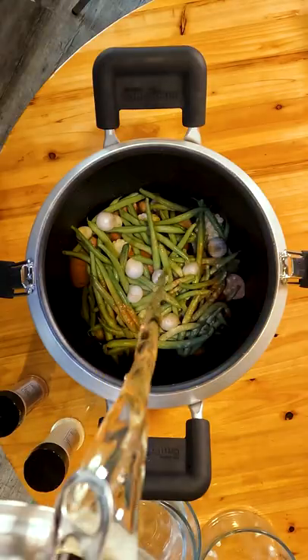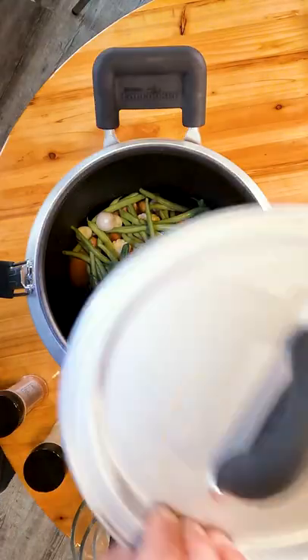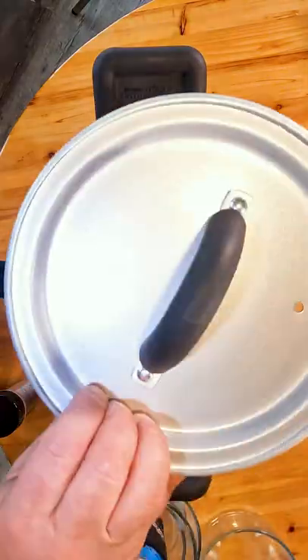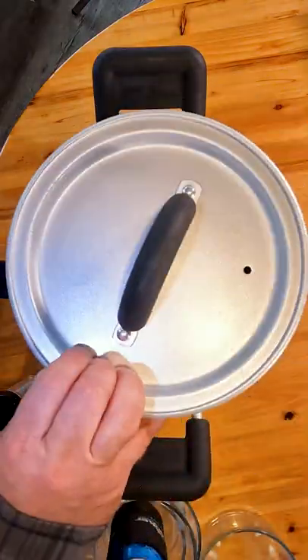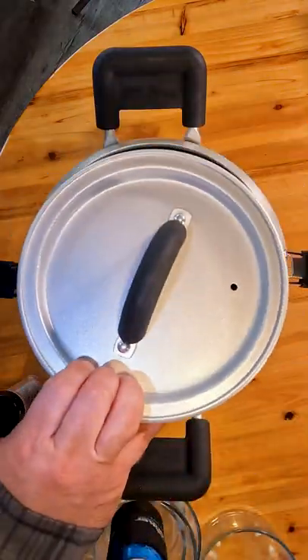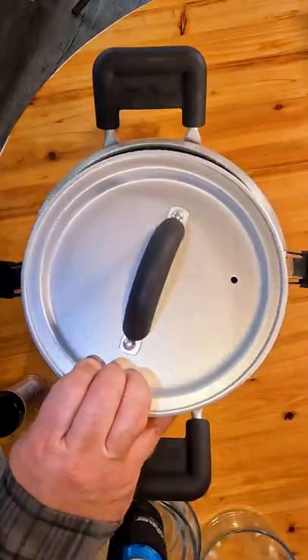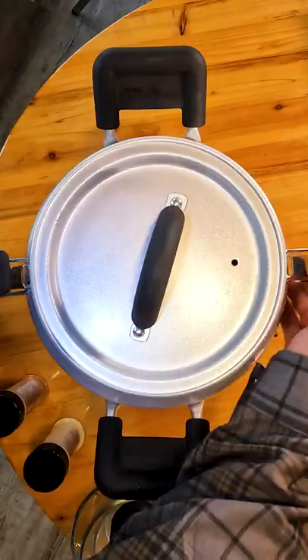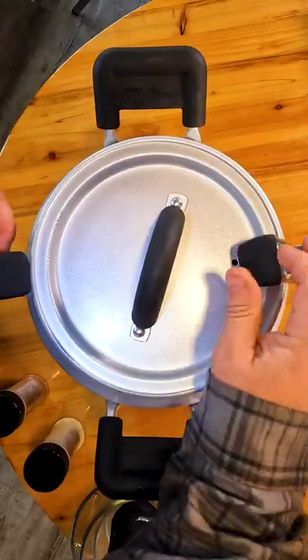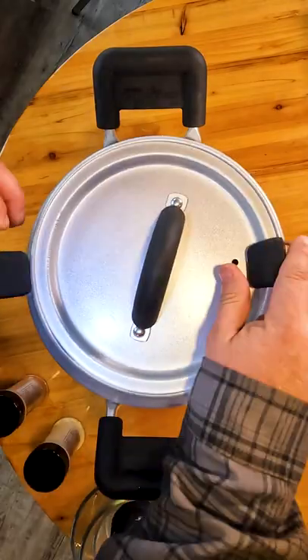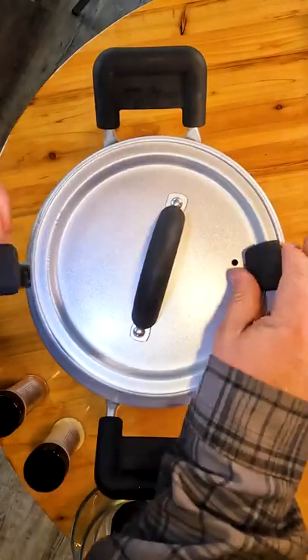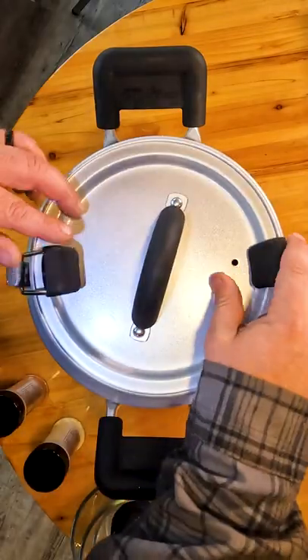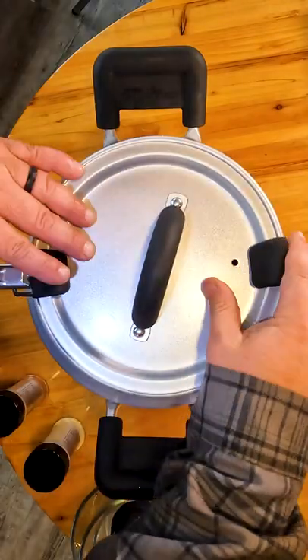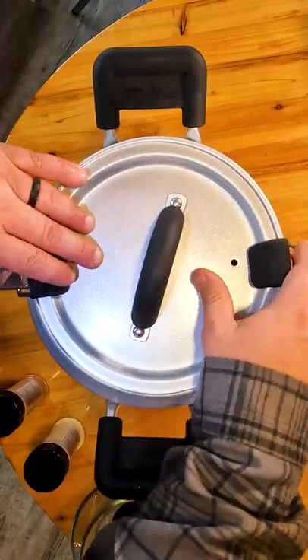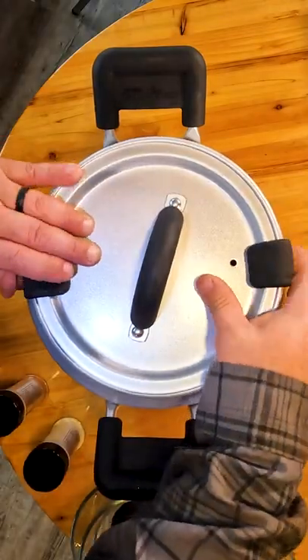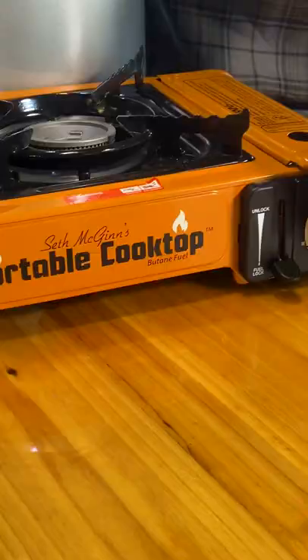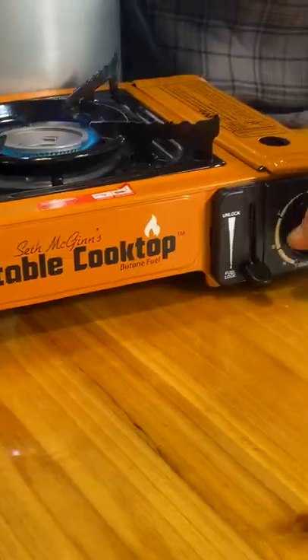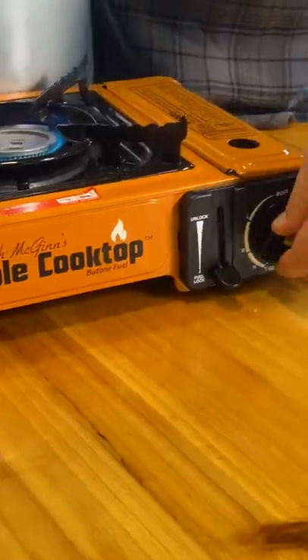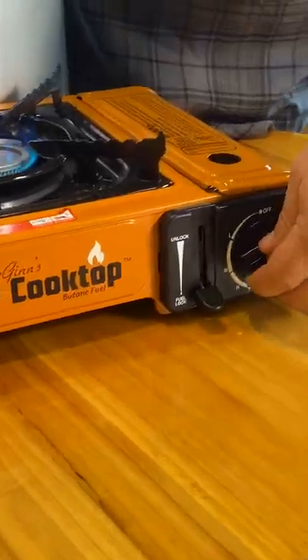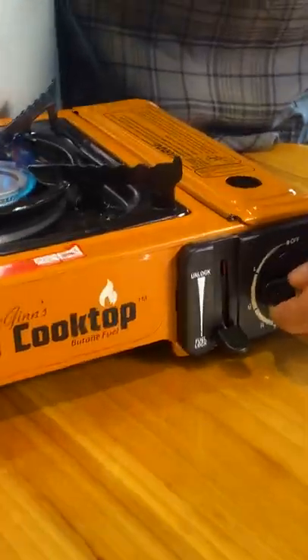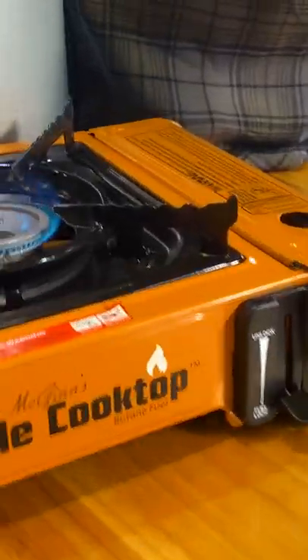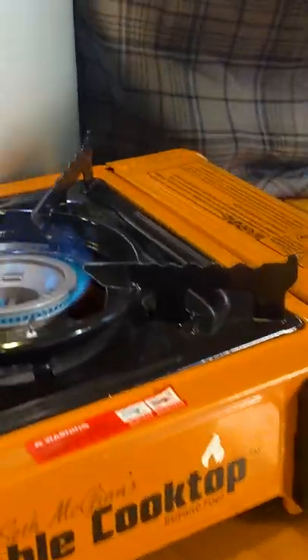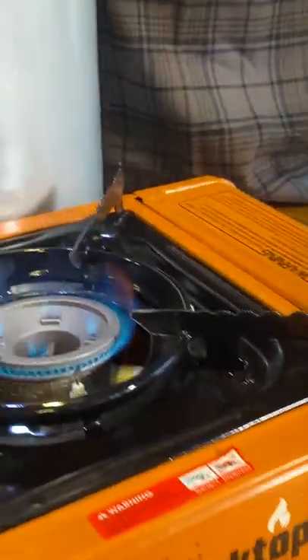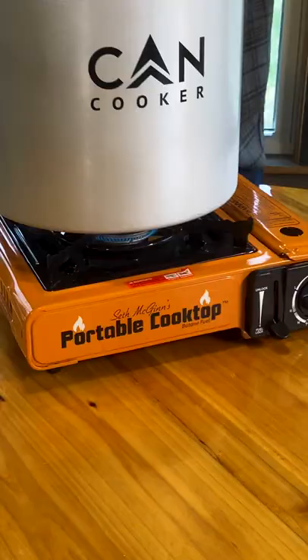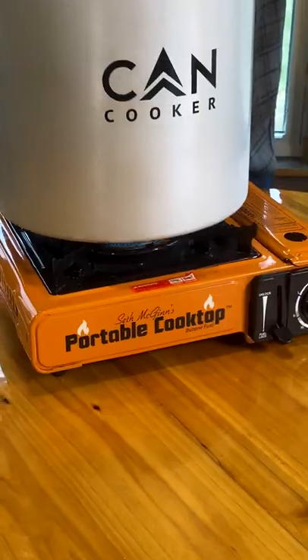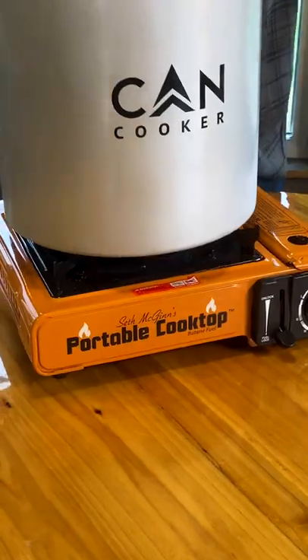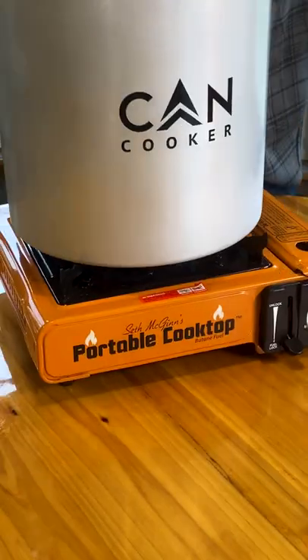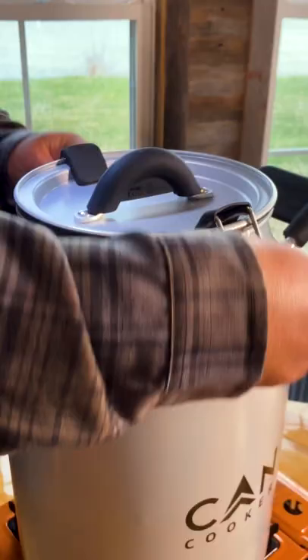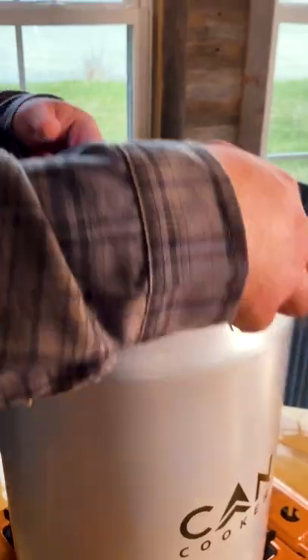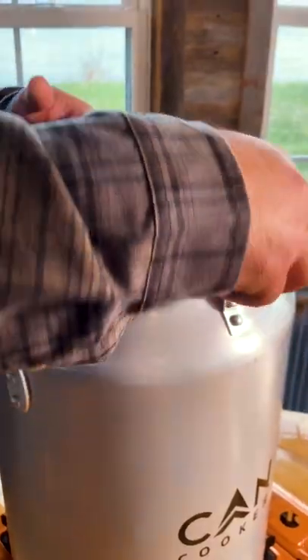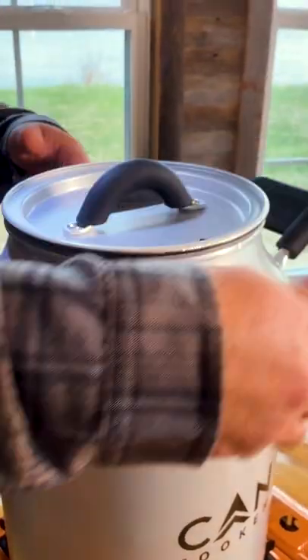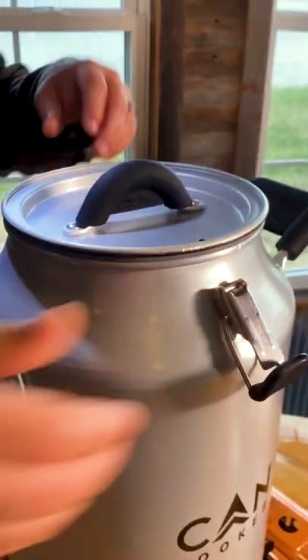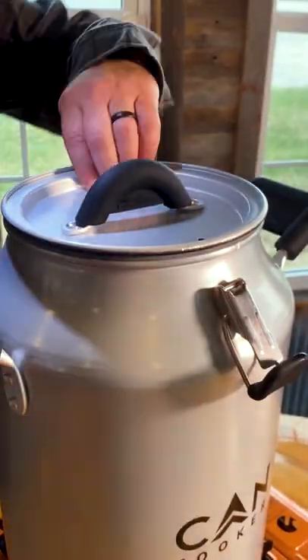Lid on top — a lot of steam. Cook for 15 to 20 minutes, then open it up.